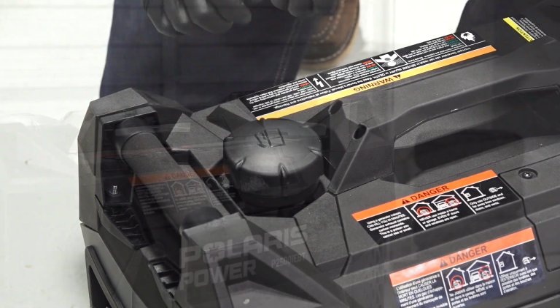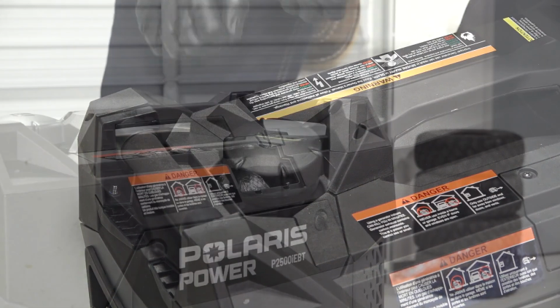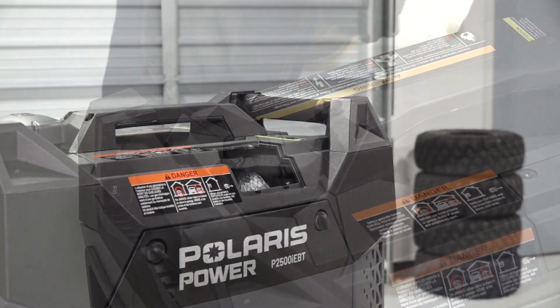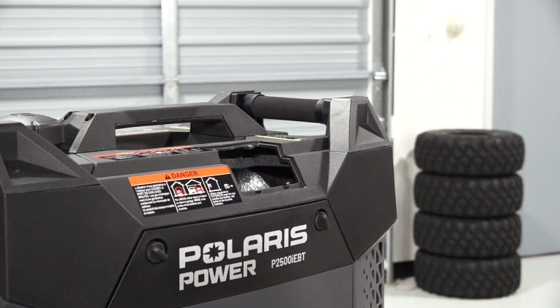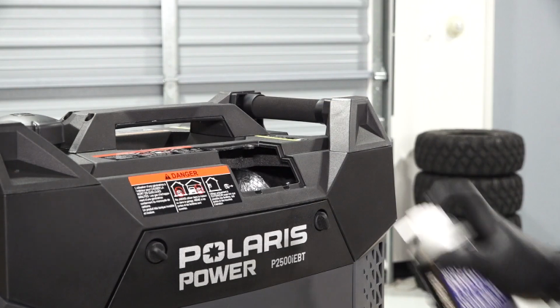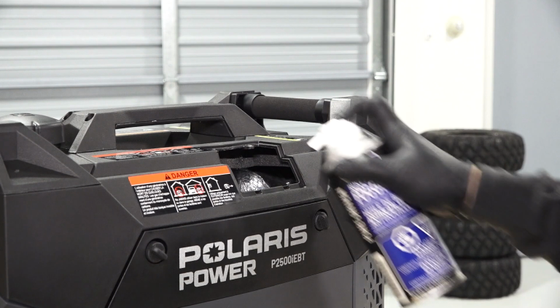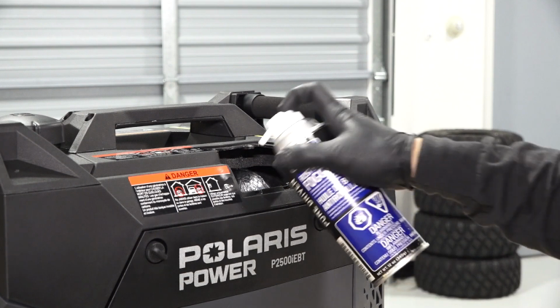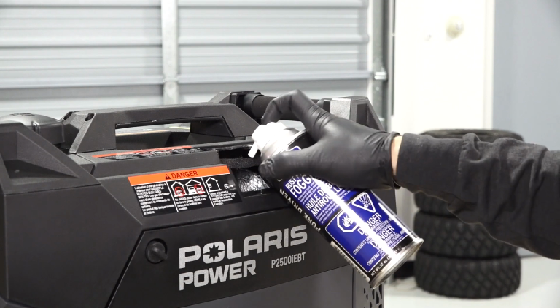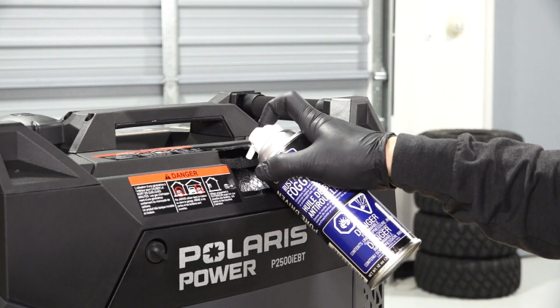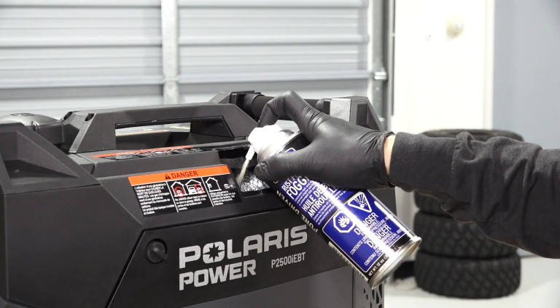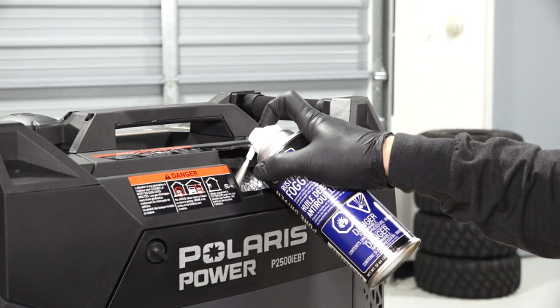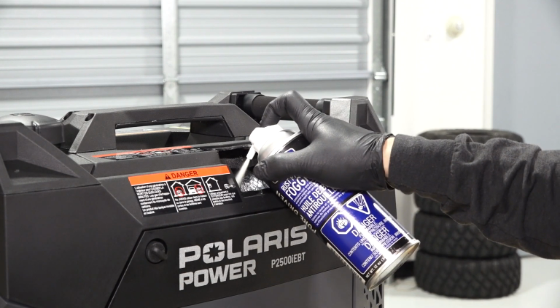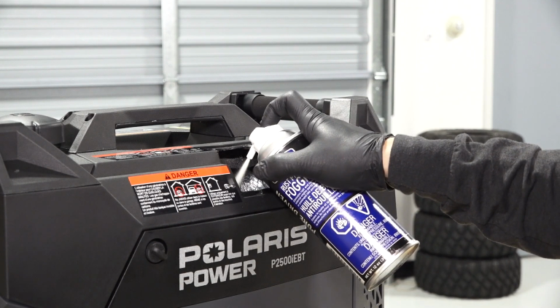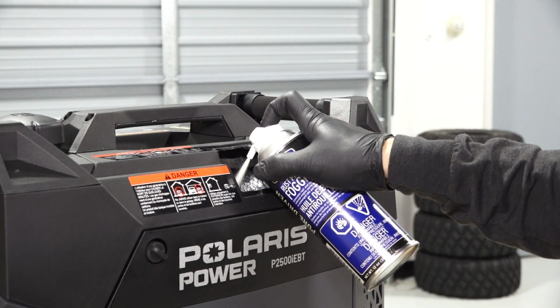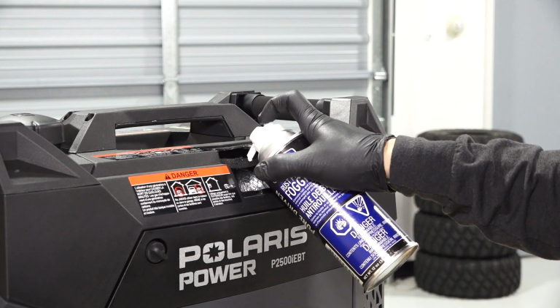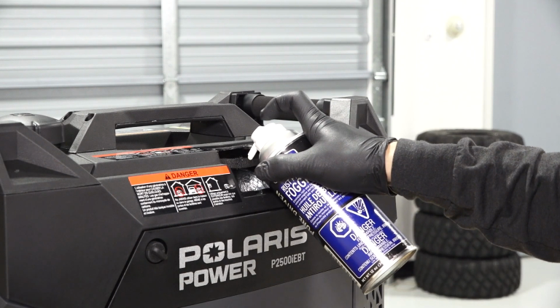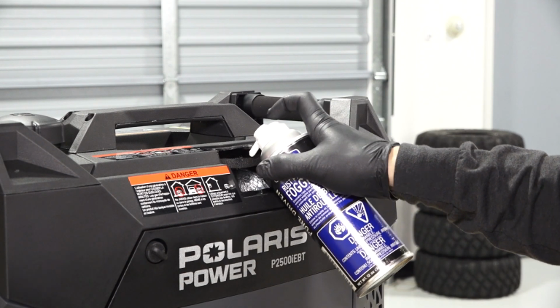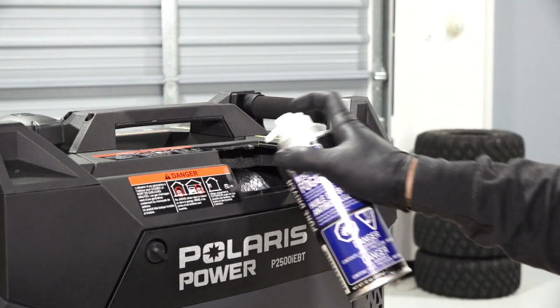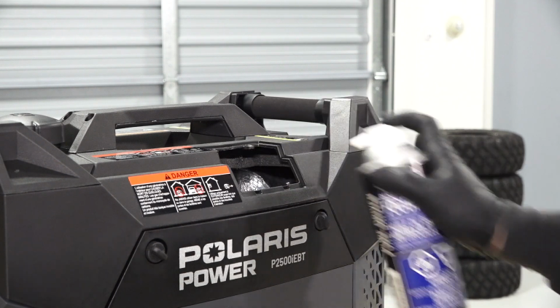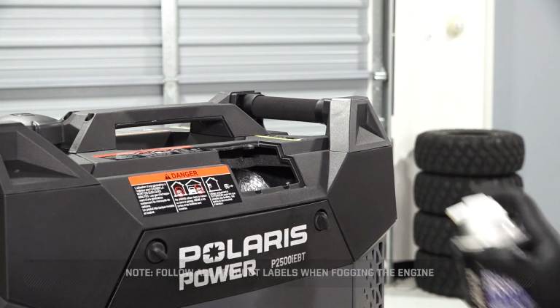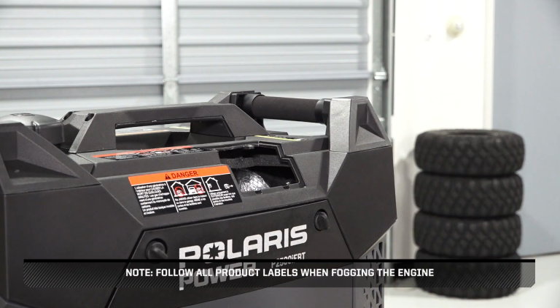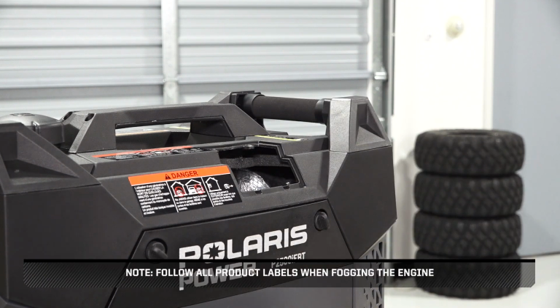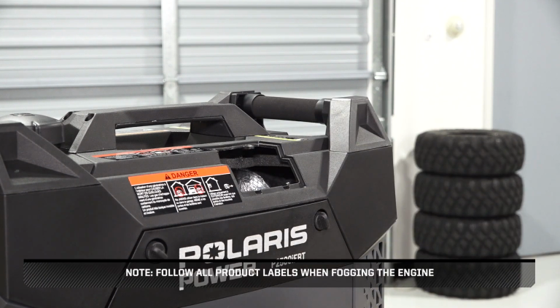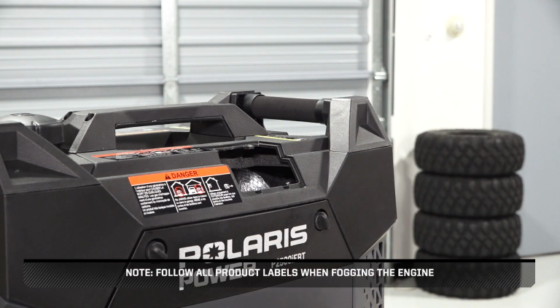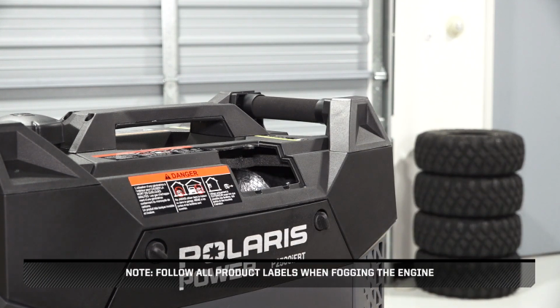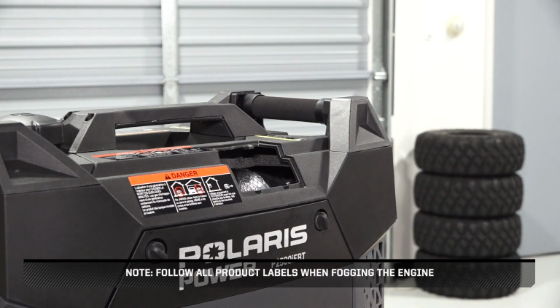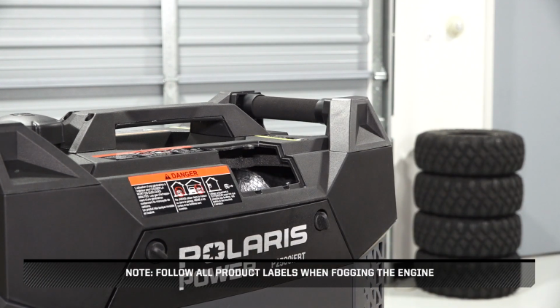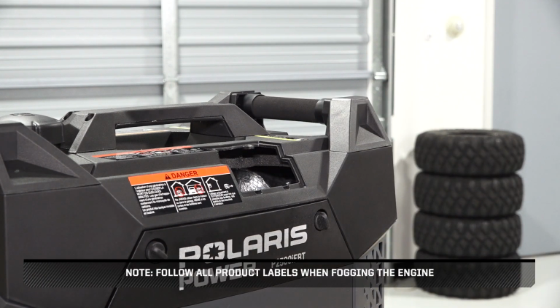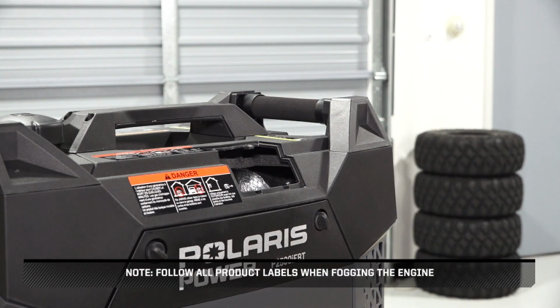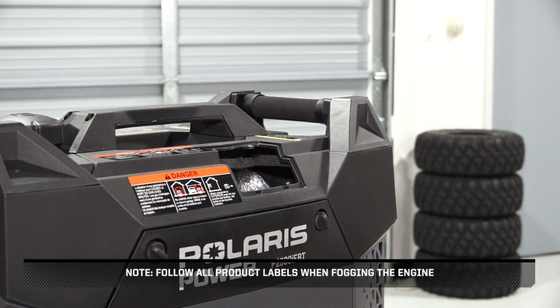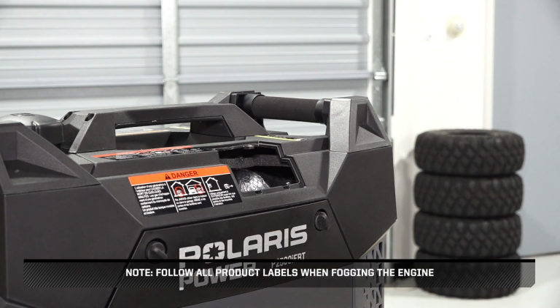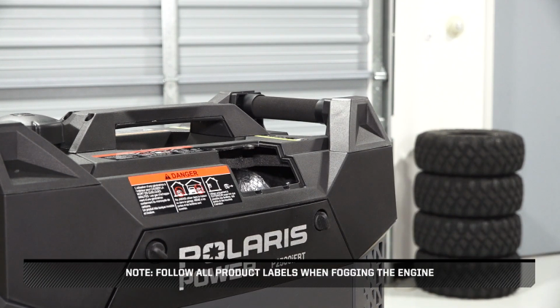Fog the engine per the owner's manual guidelines. Follow all product labels when fogging the engine.